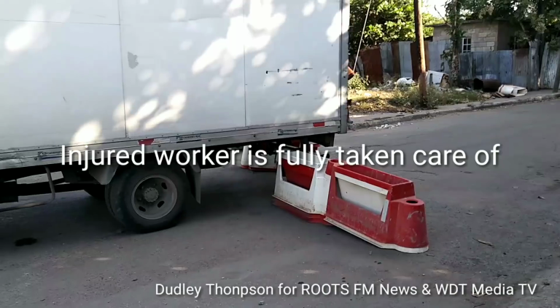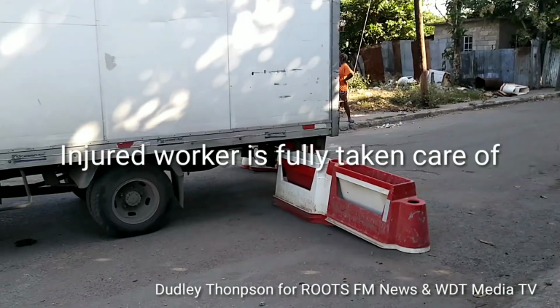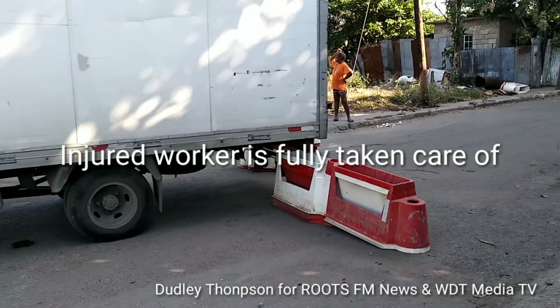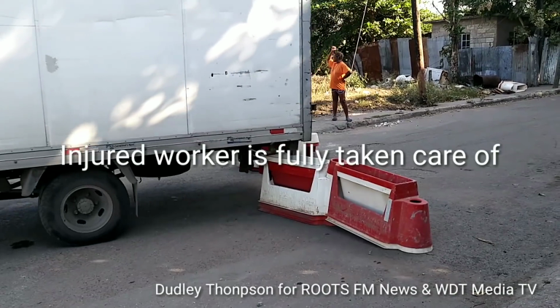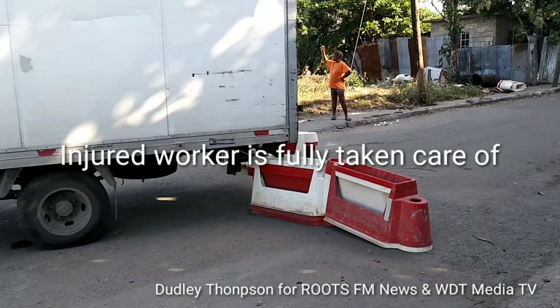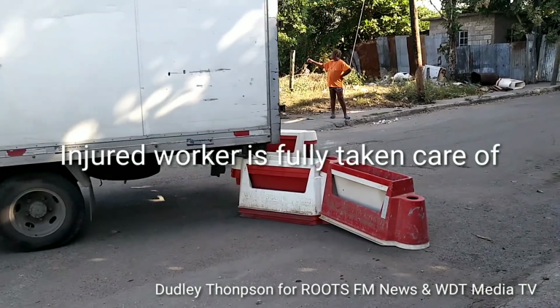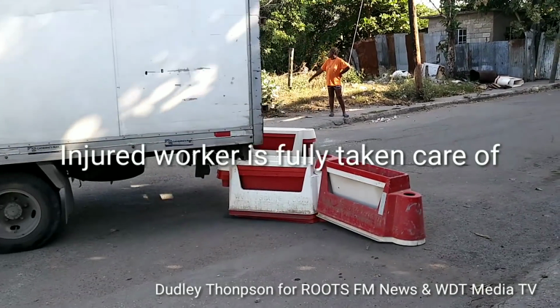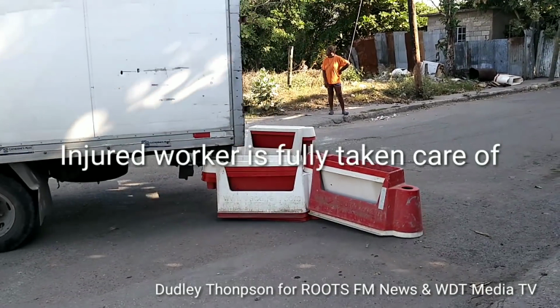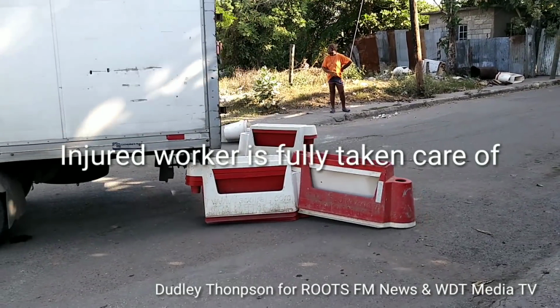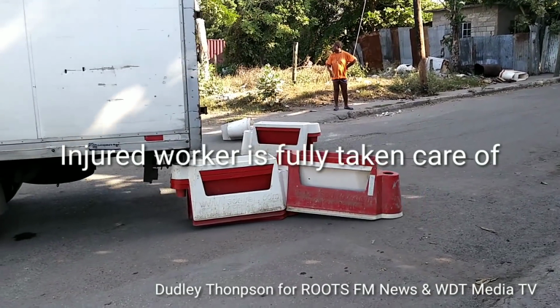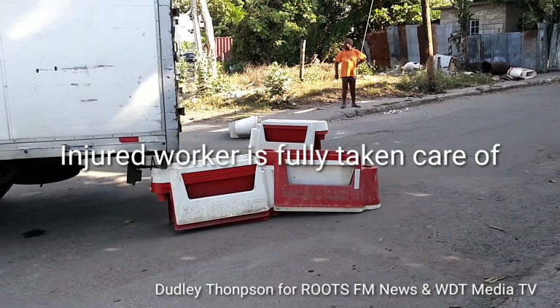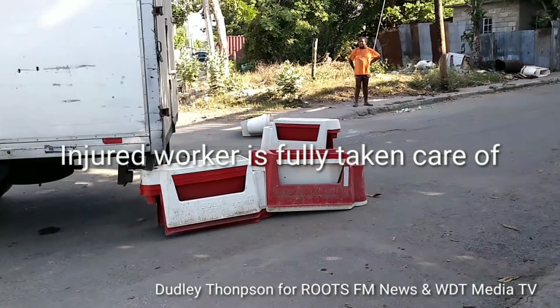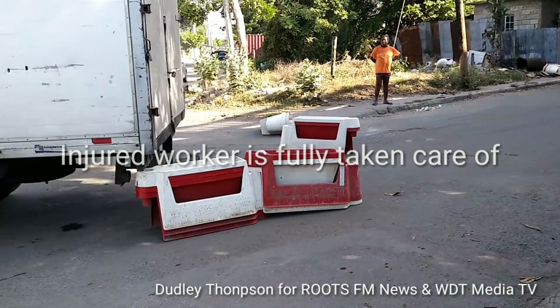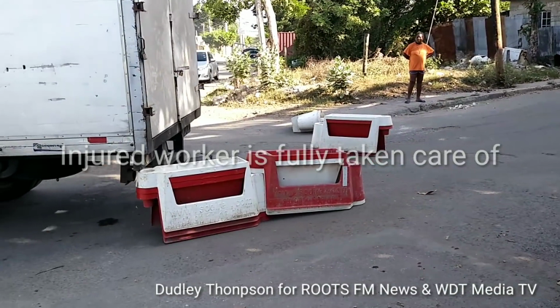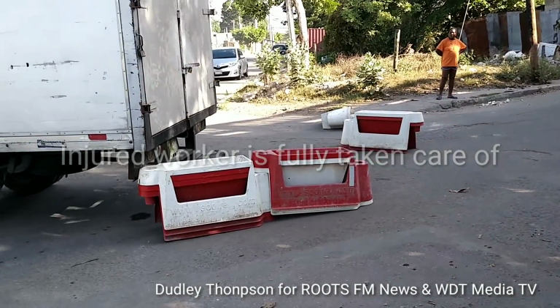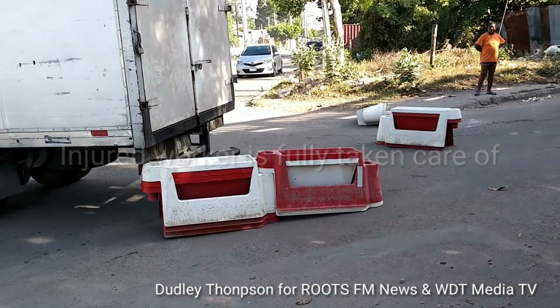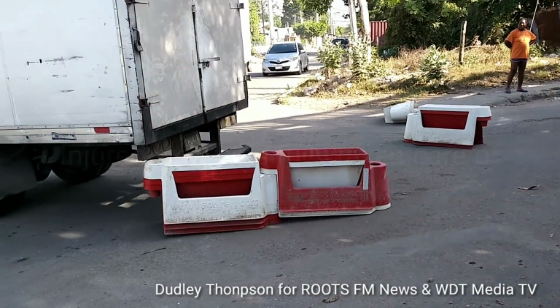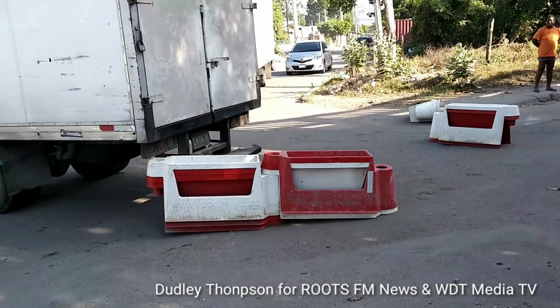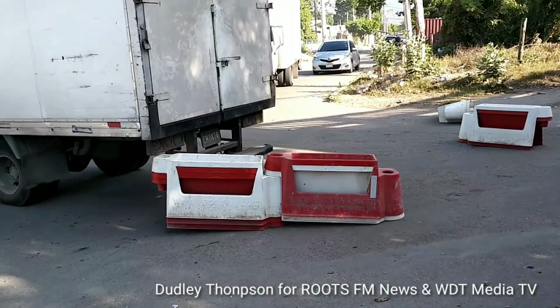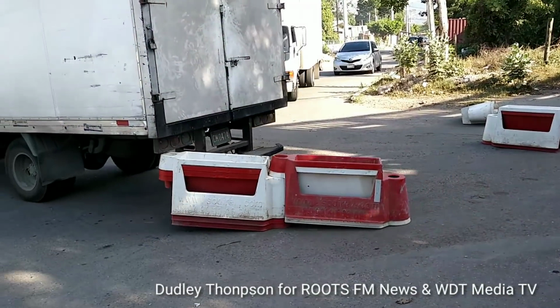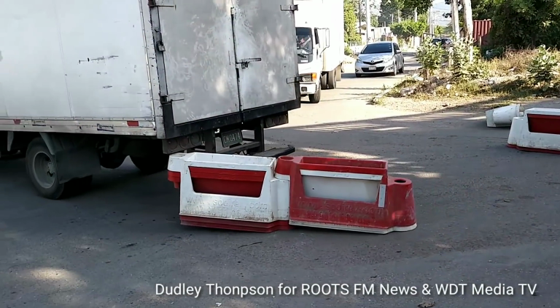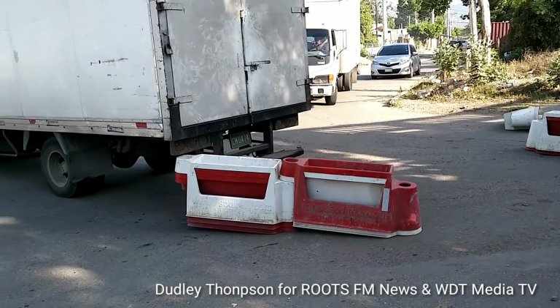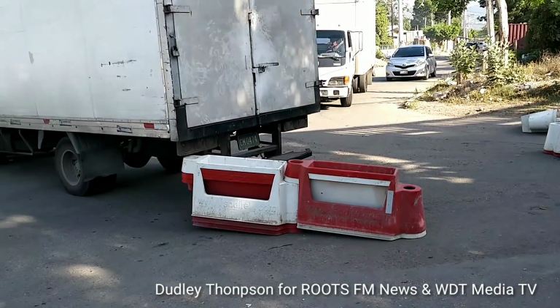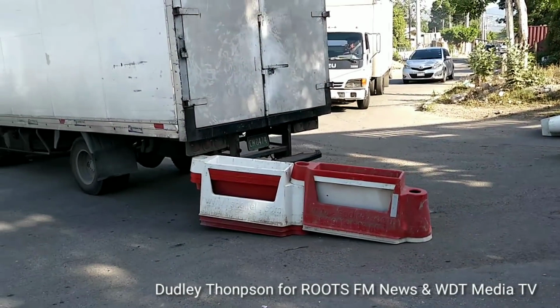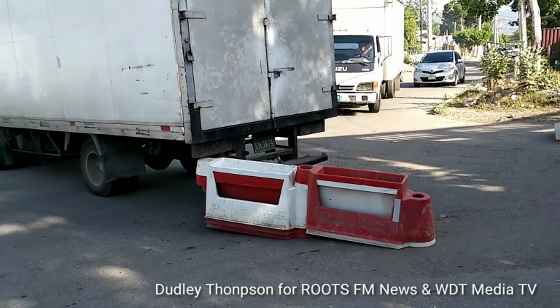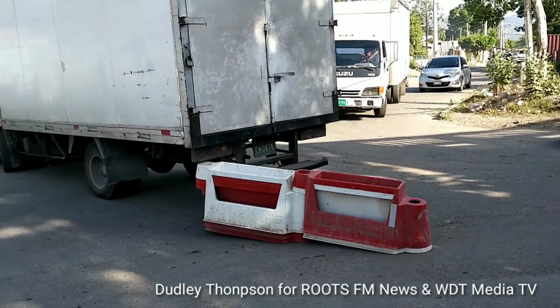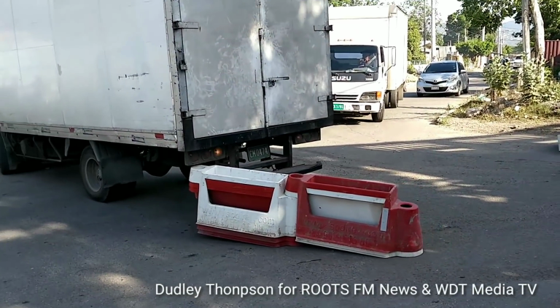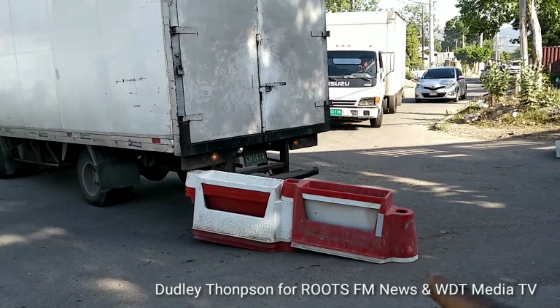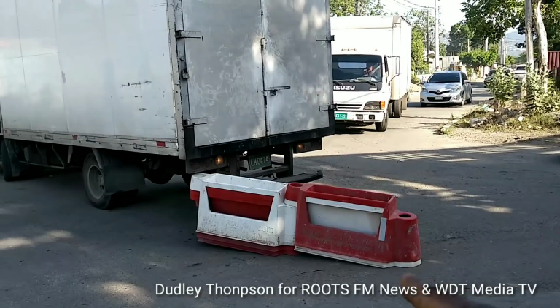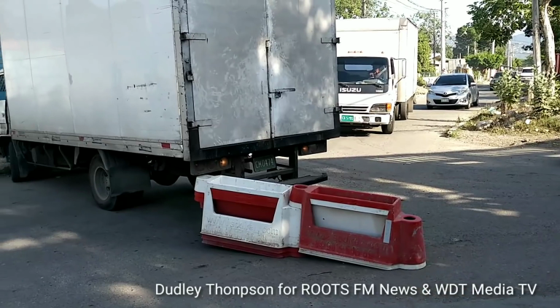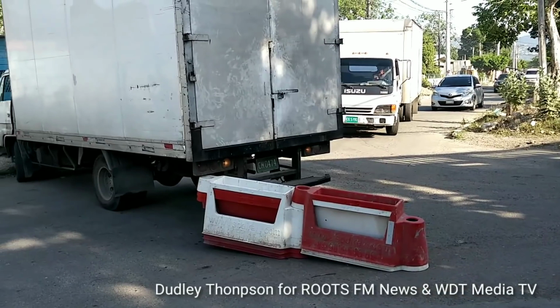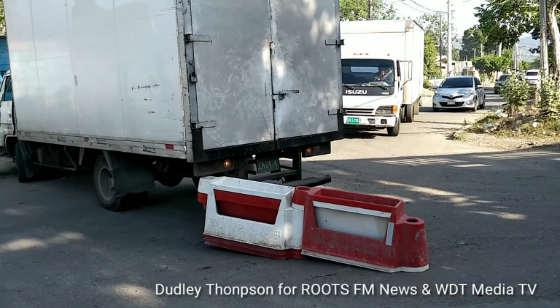Hello, I'm Dudley Thompson and welcome to our continuous coverage of the Hagley Park Road Department project.